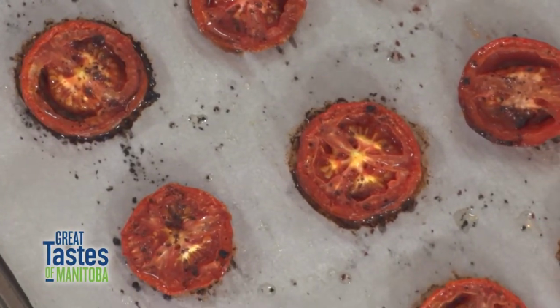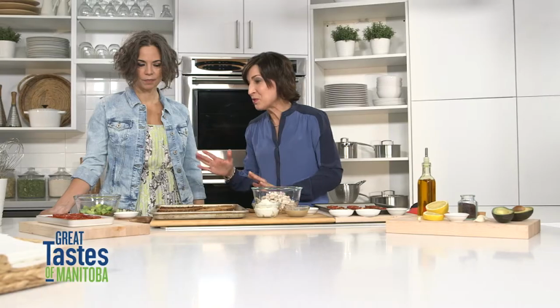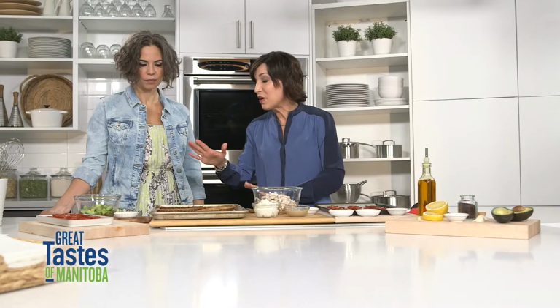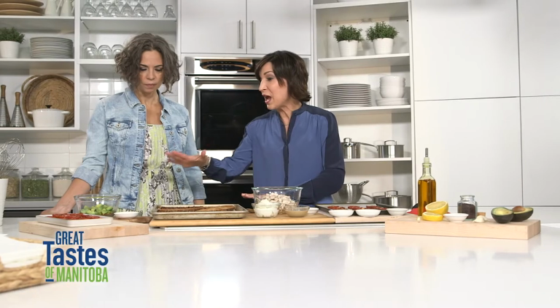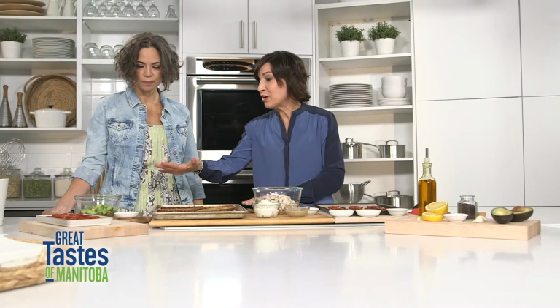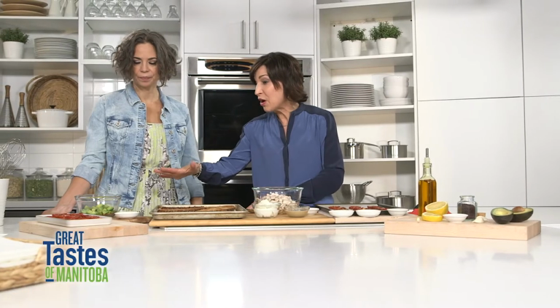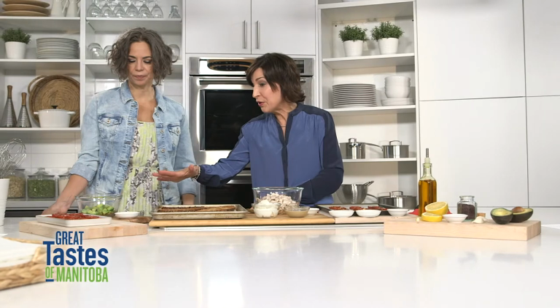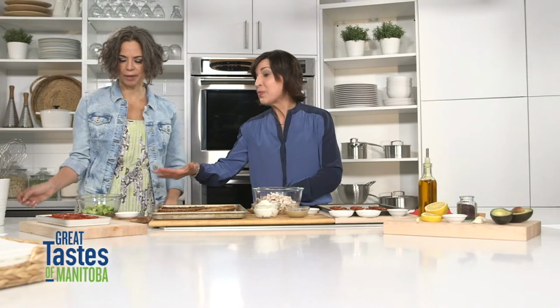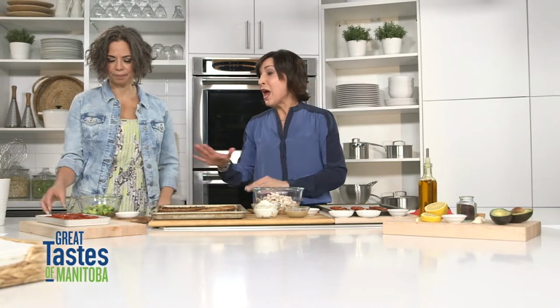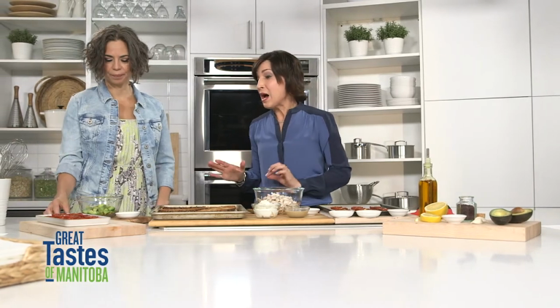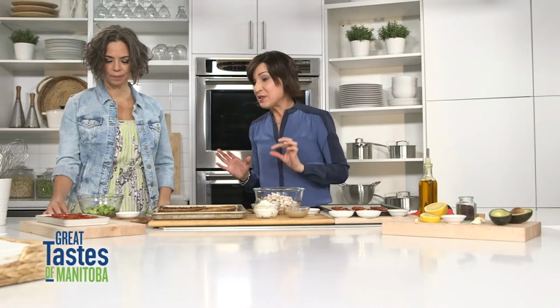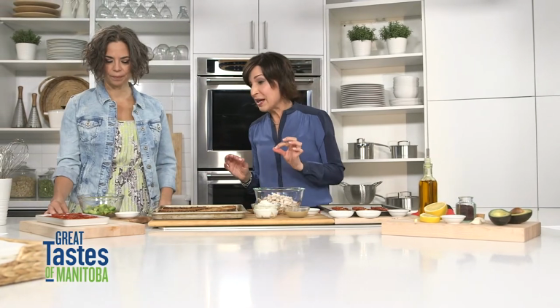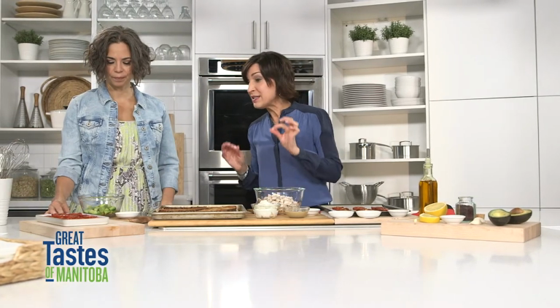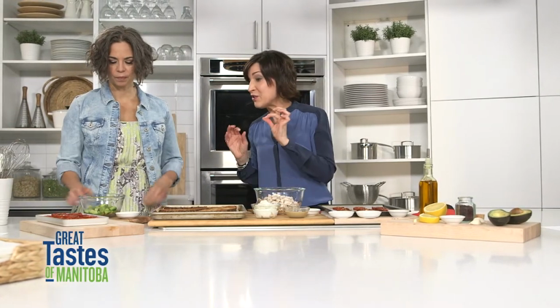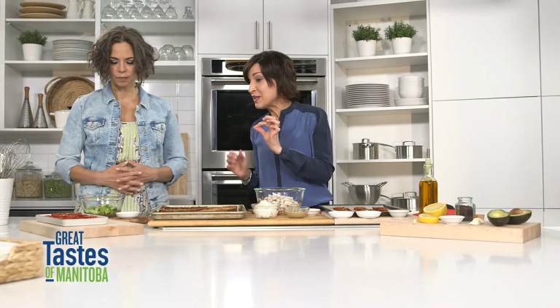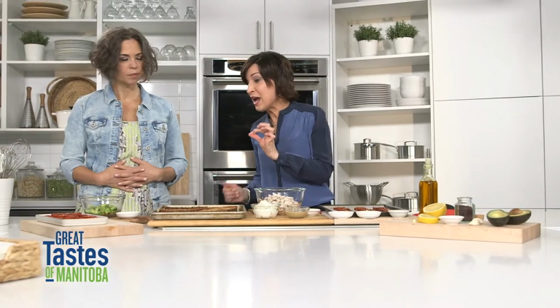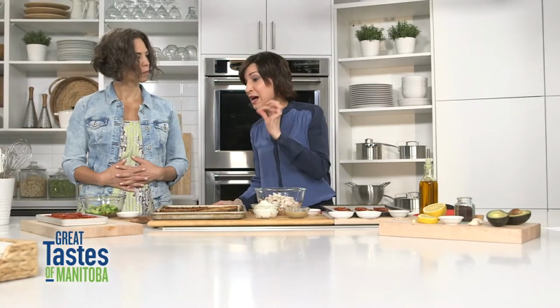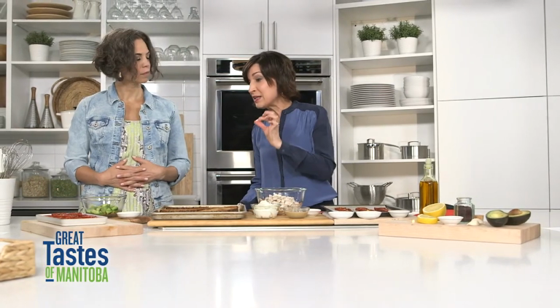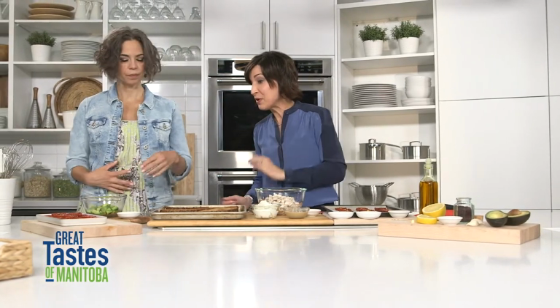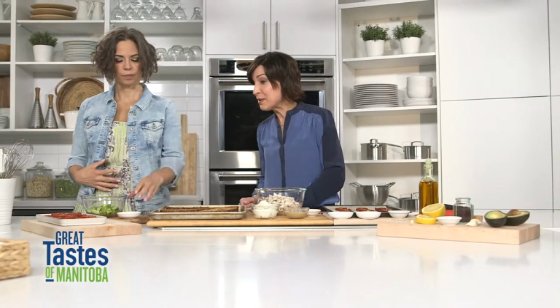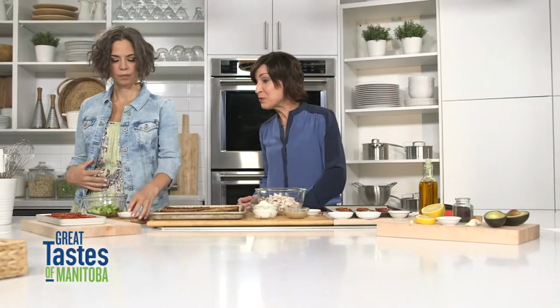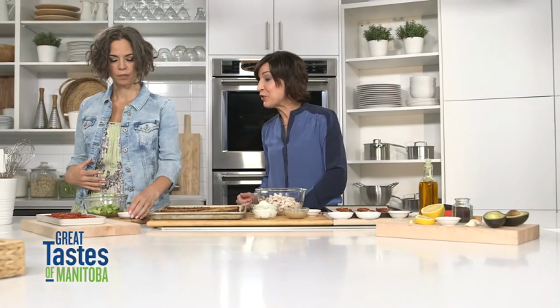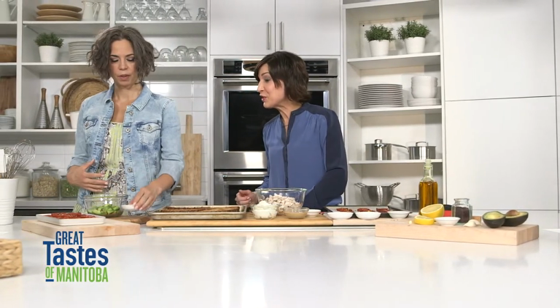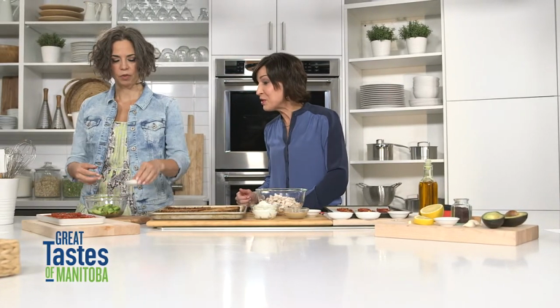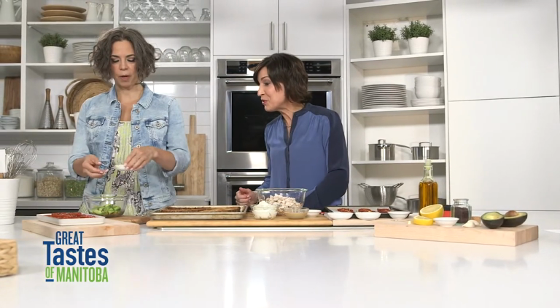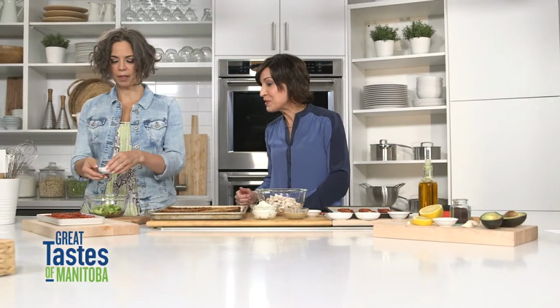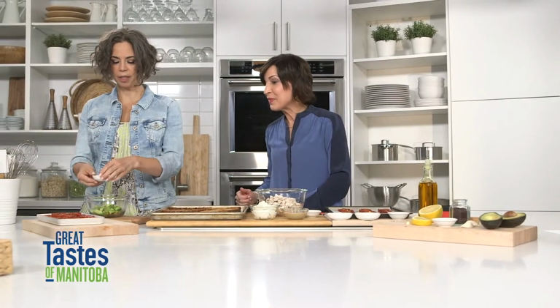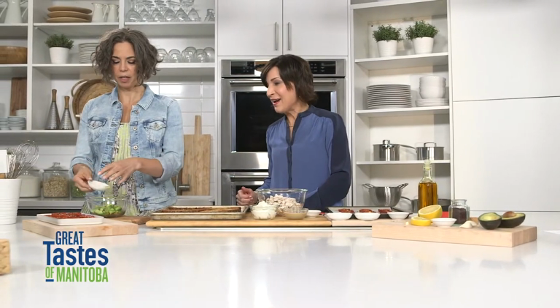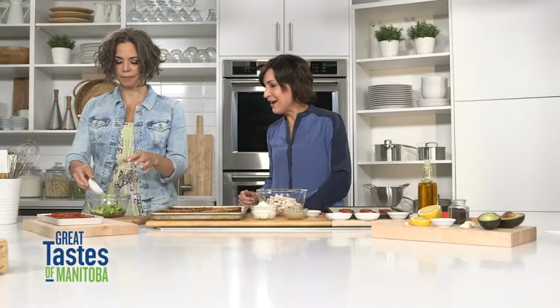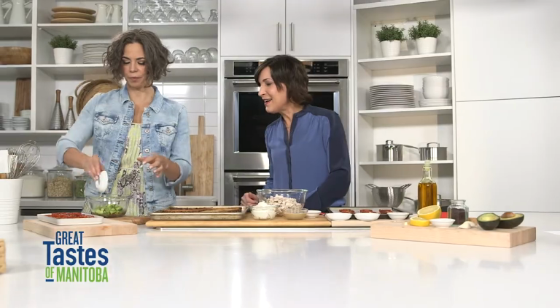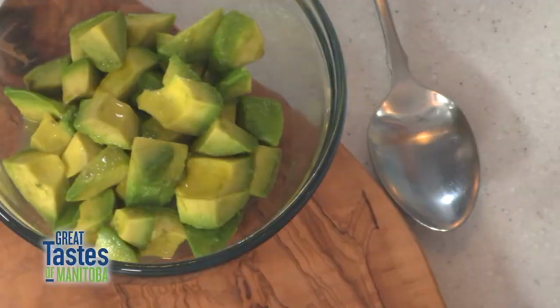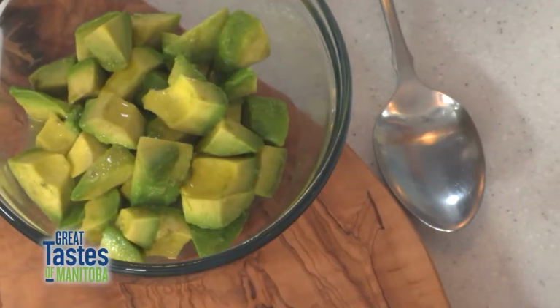We've got an avocado, diced, and you're just gonna add about a tablespoon of fresh lemon juice. Pop that lemon in there, or lemon juice, and mash that.